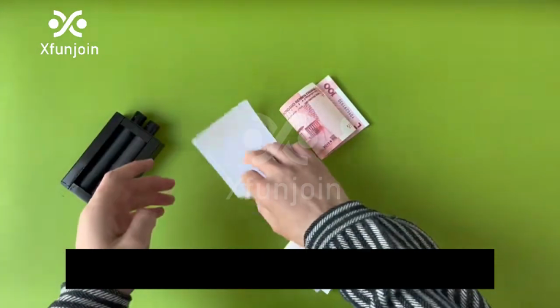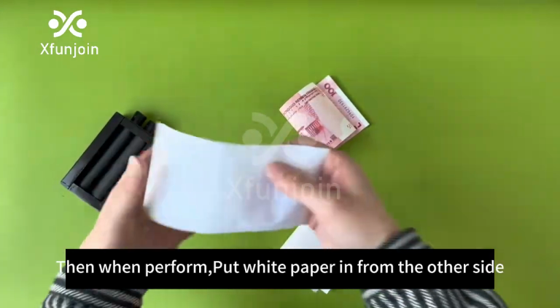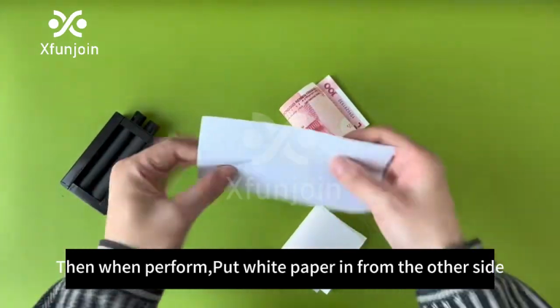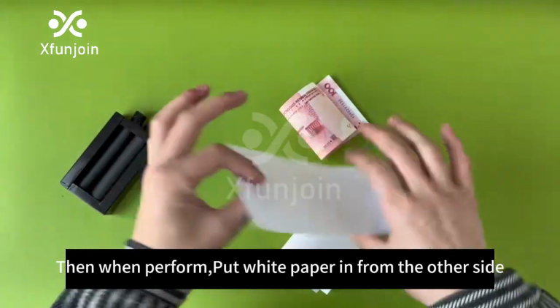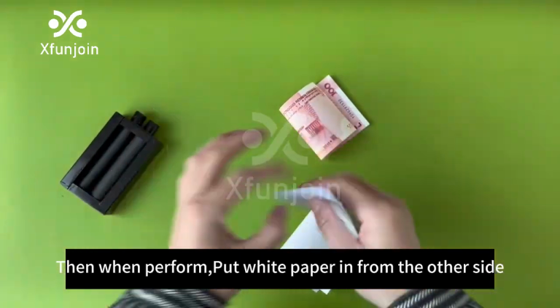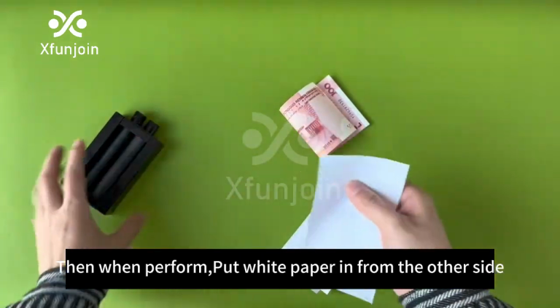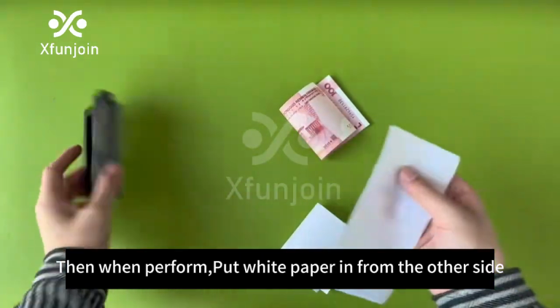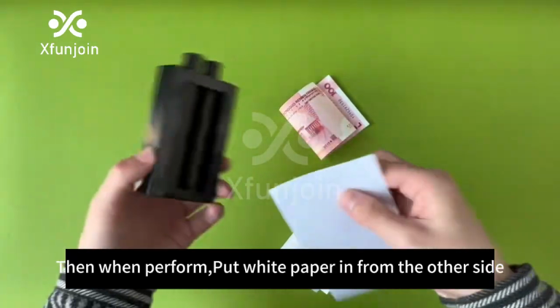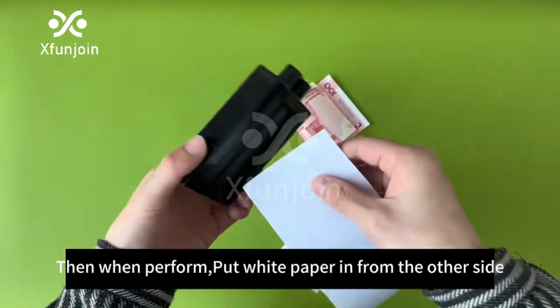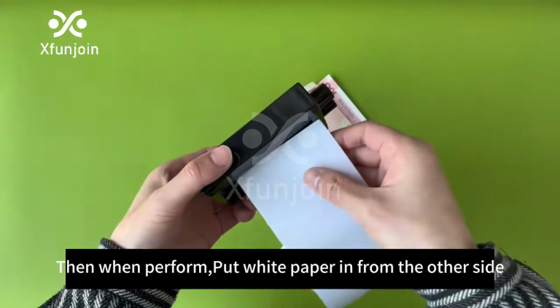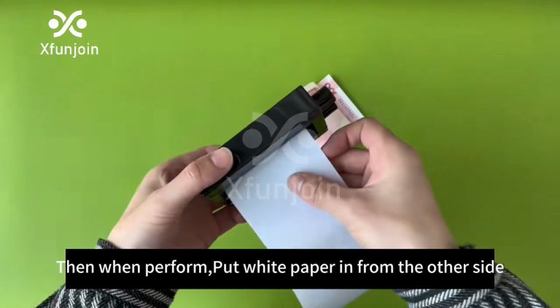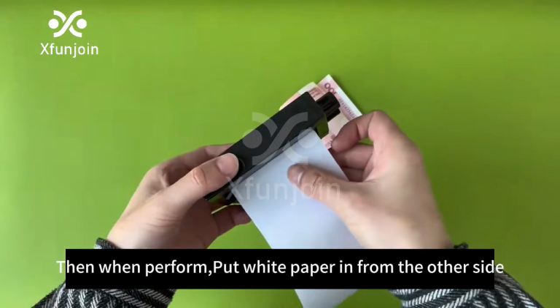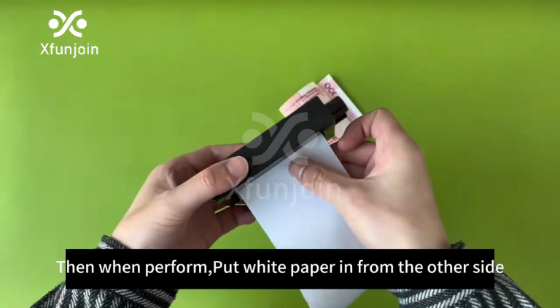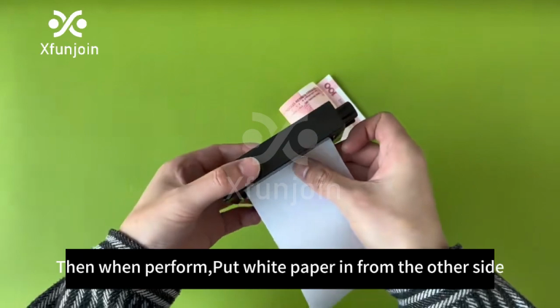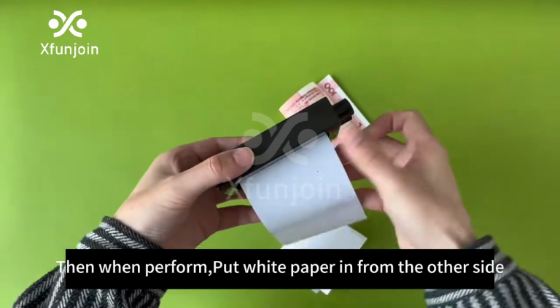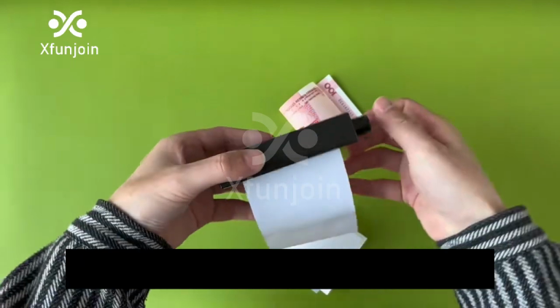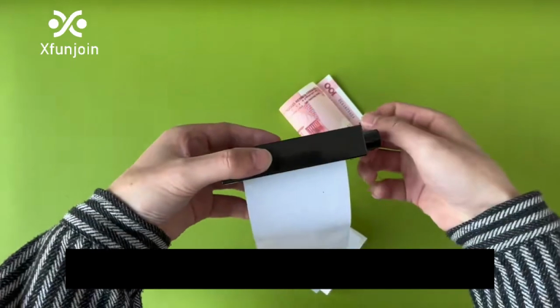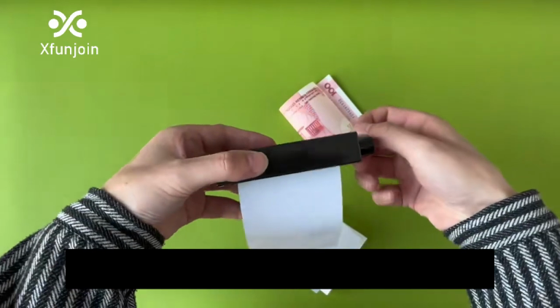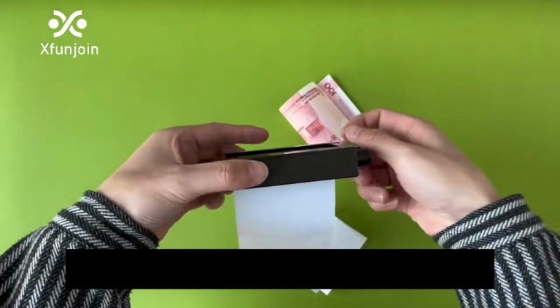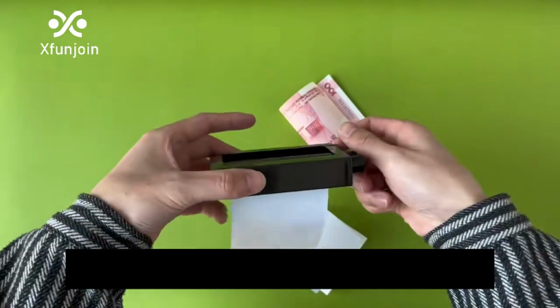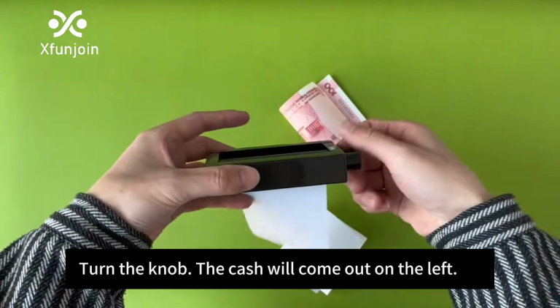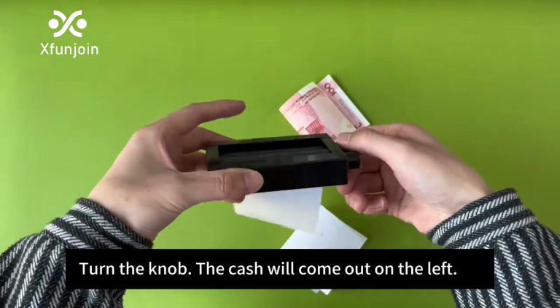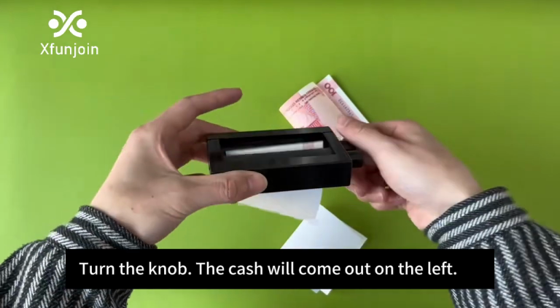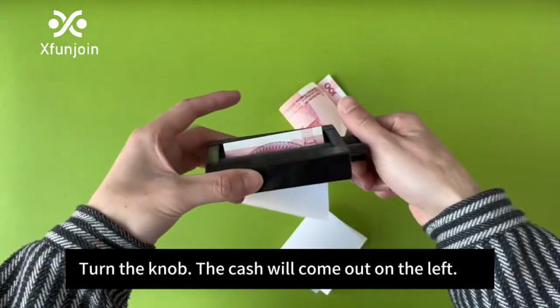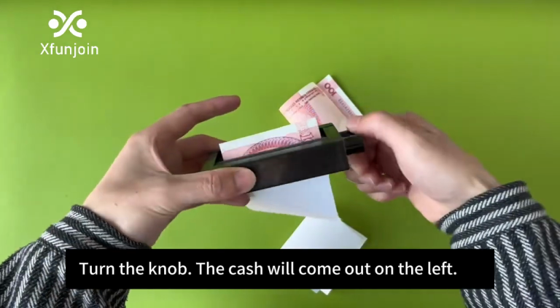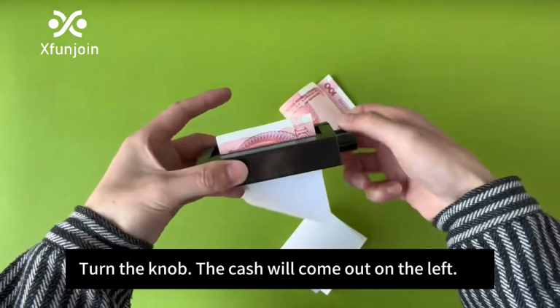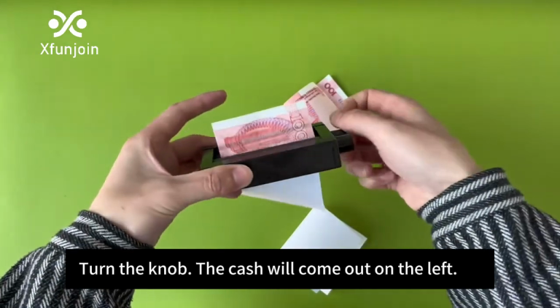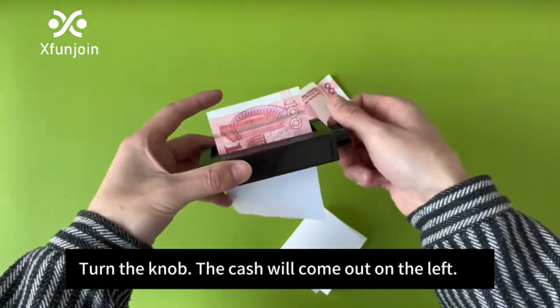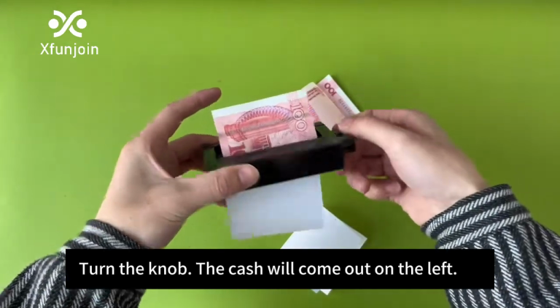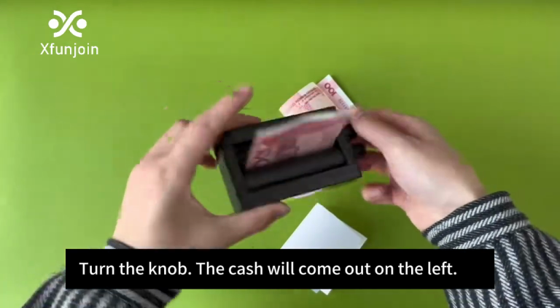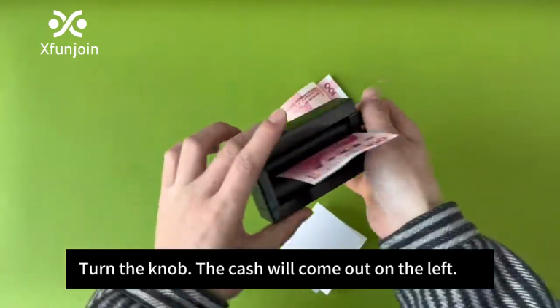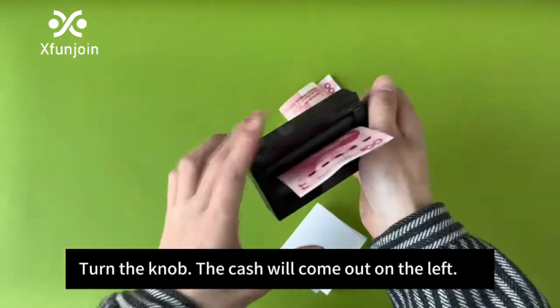Then when performed, put white paper in from the other side. Turn the knob, and the cash will come out on the left.